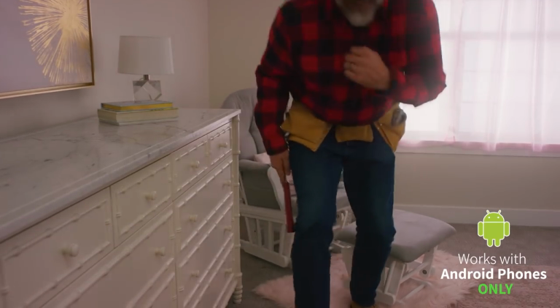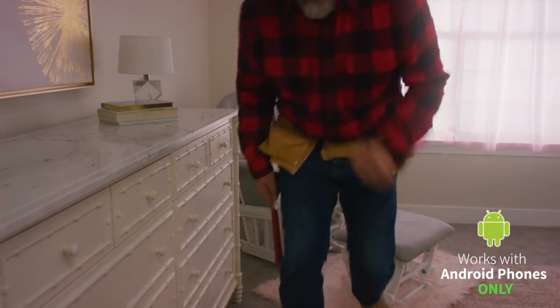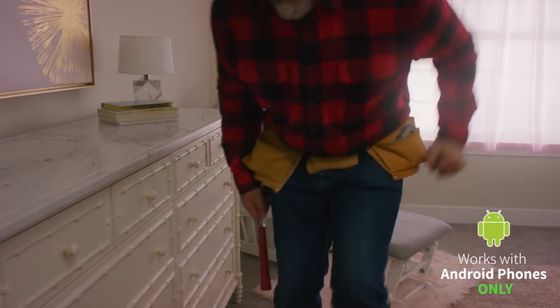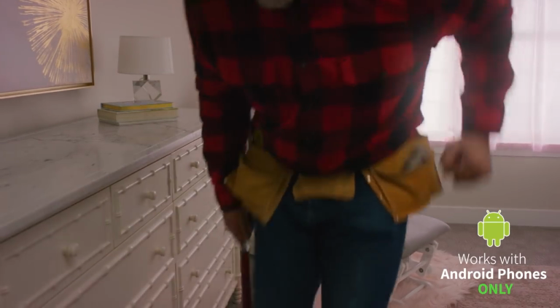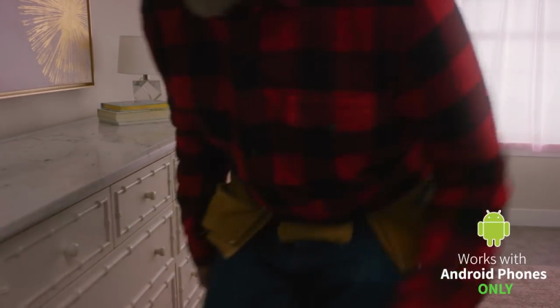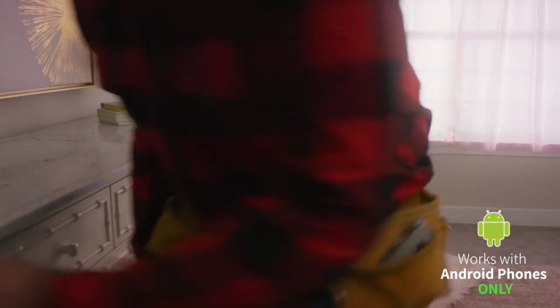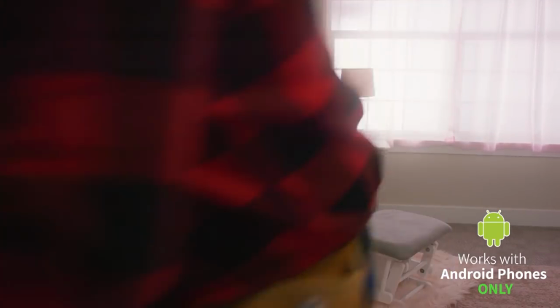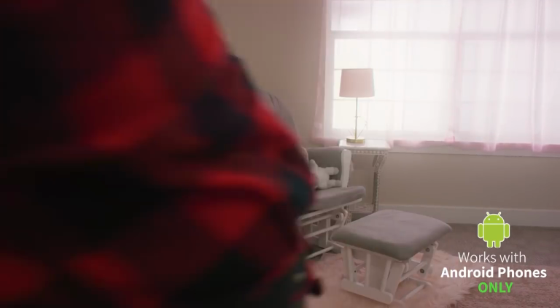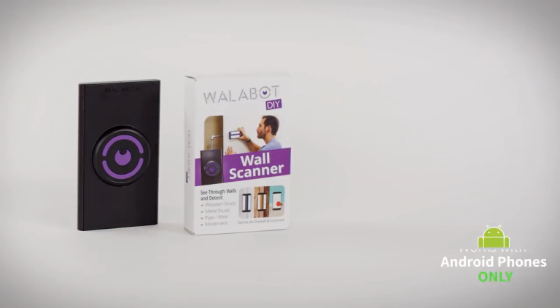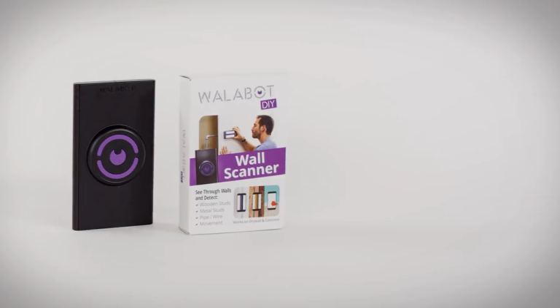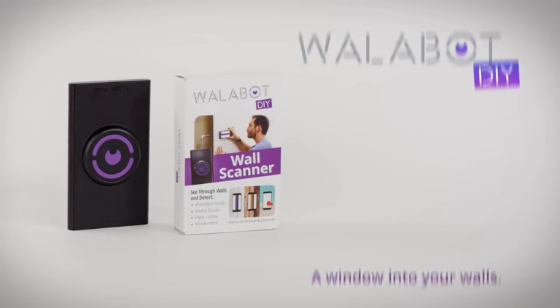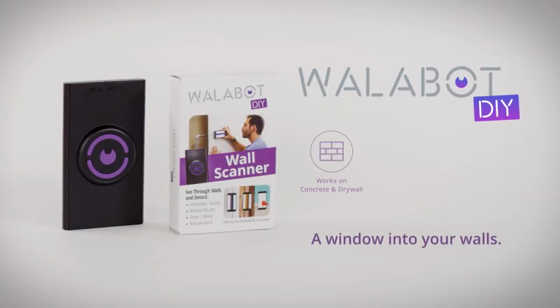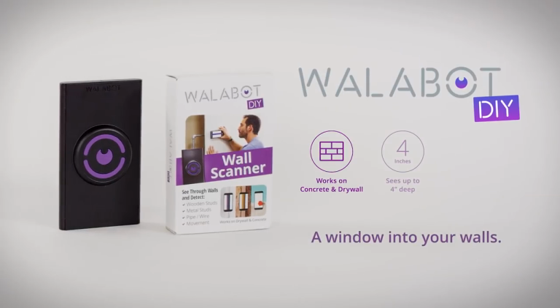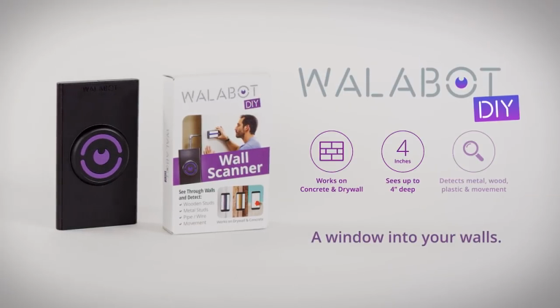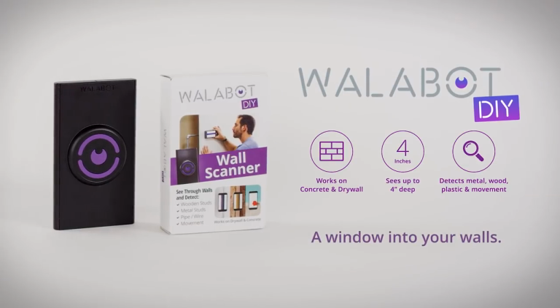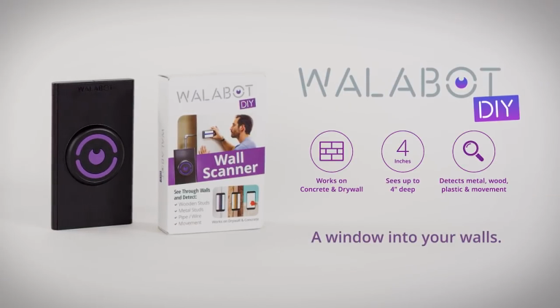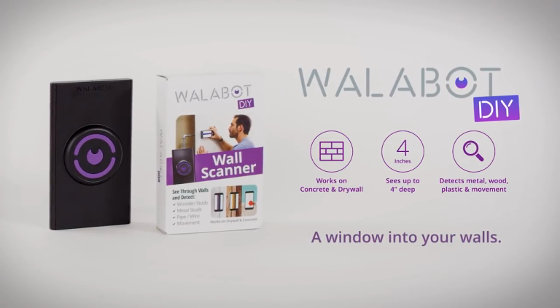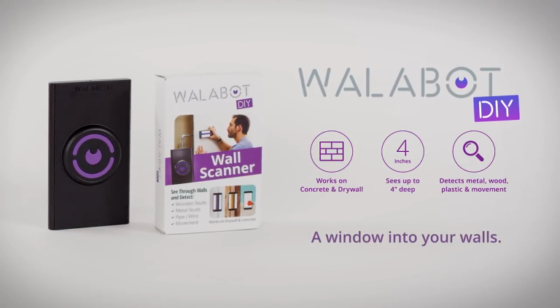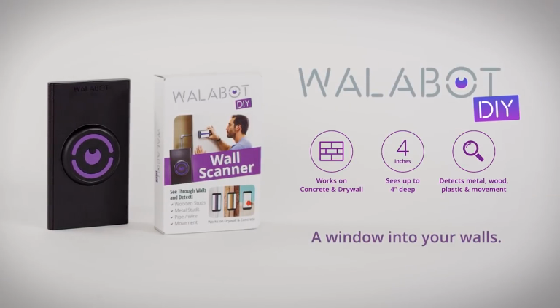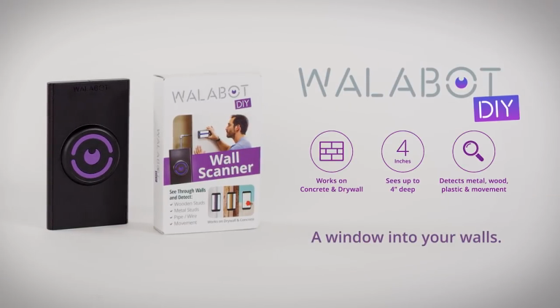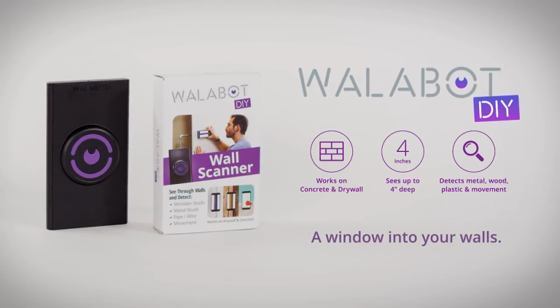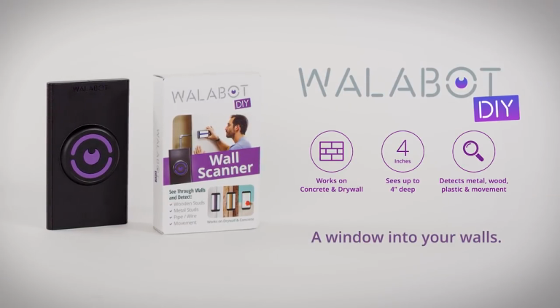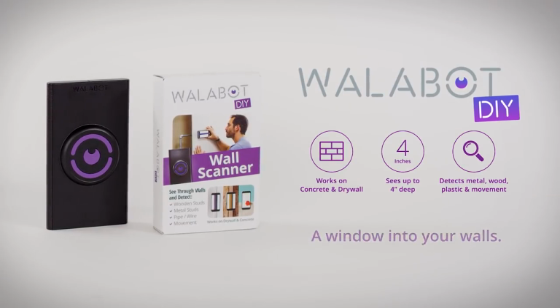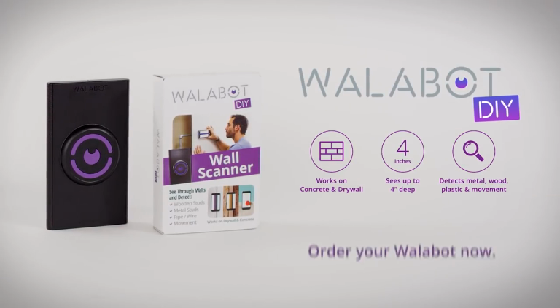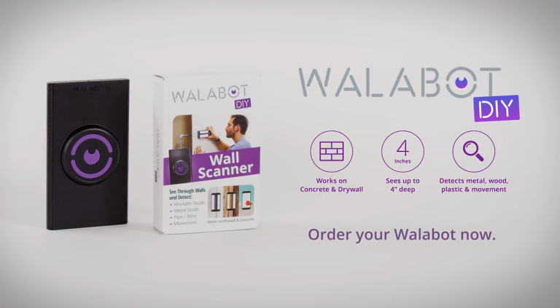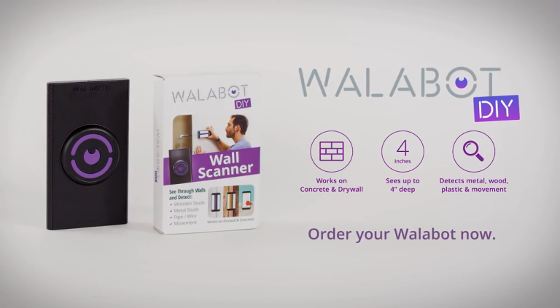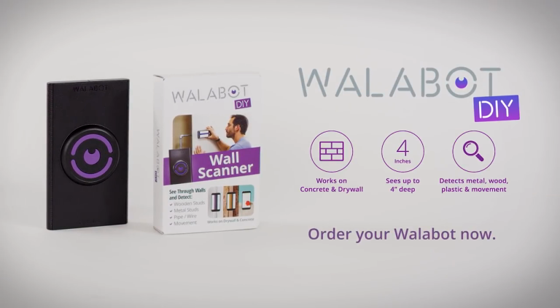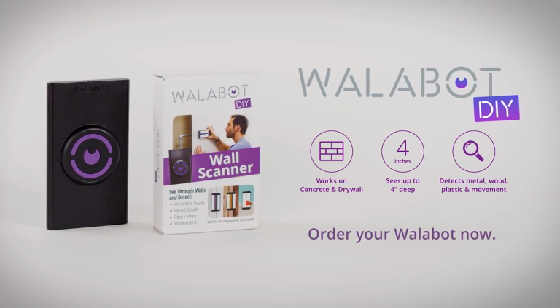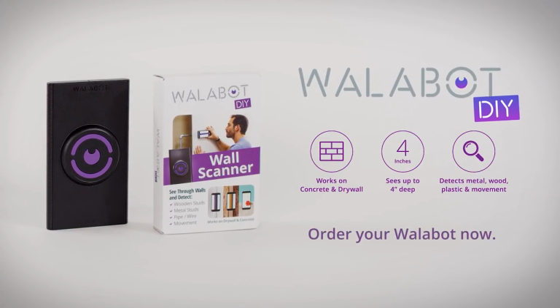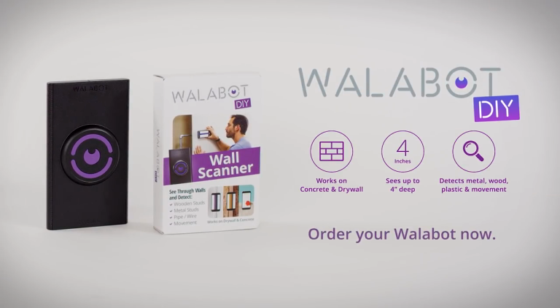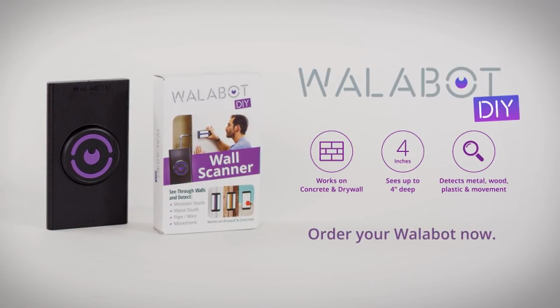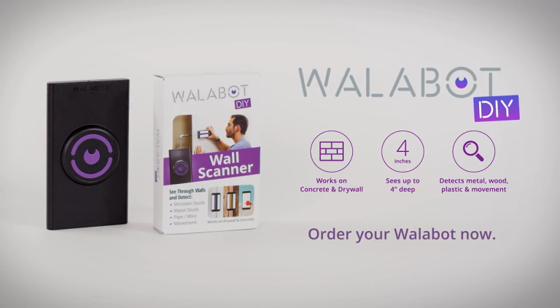Wallabot is a window into your walls. Do the job right, or you're Wallabot now.